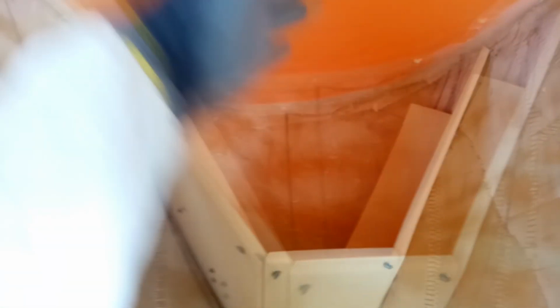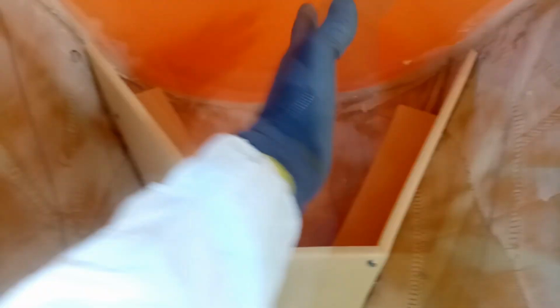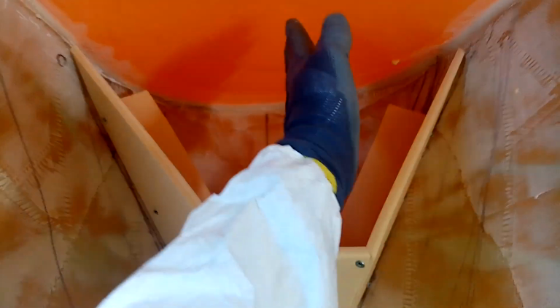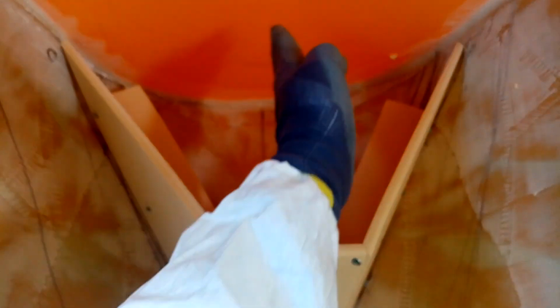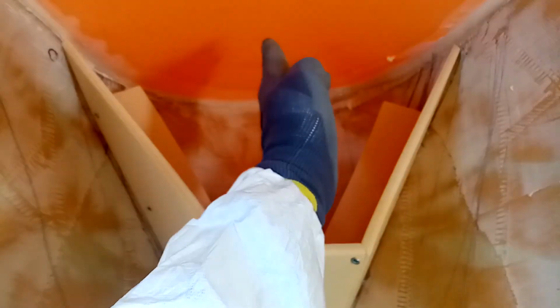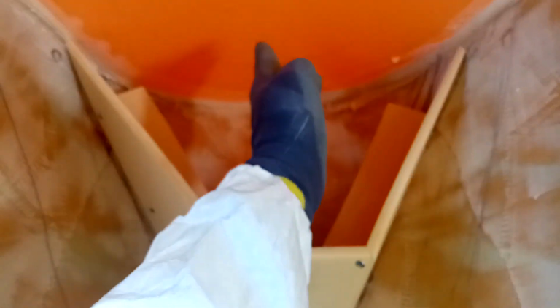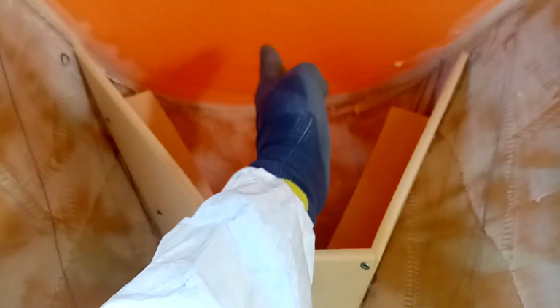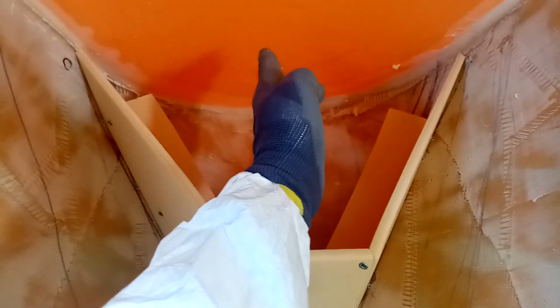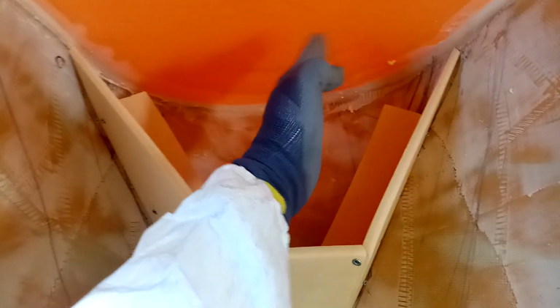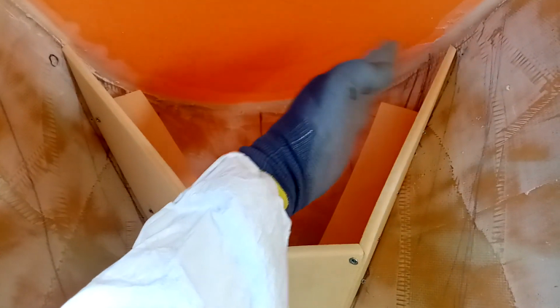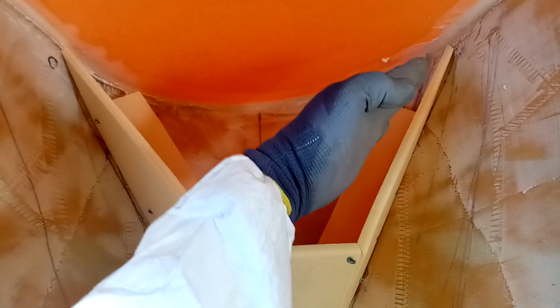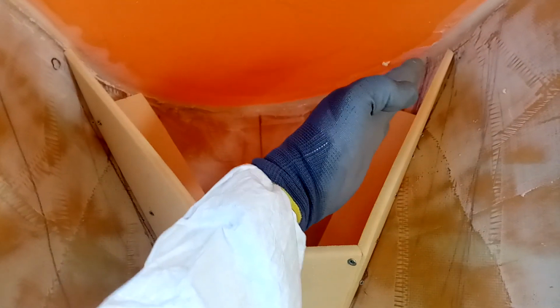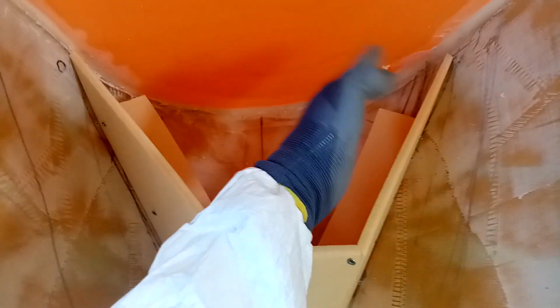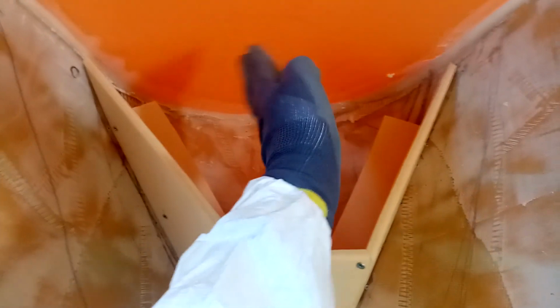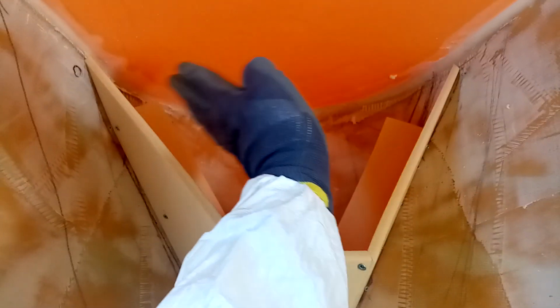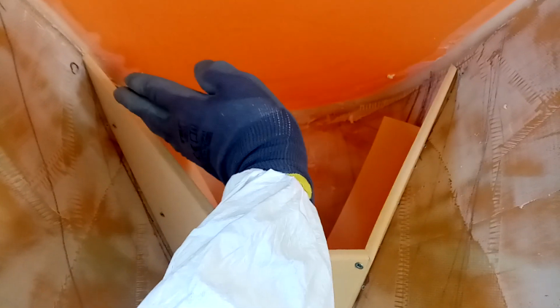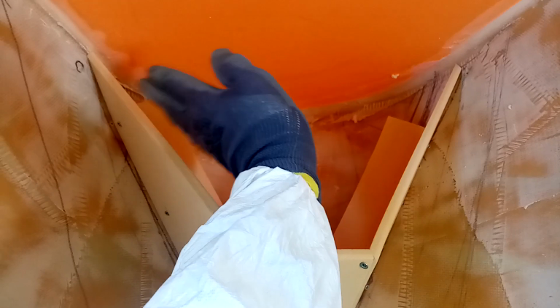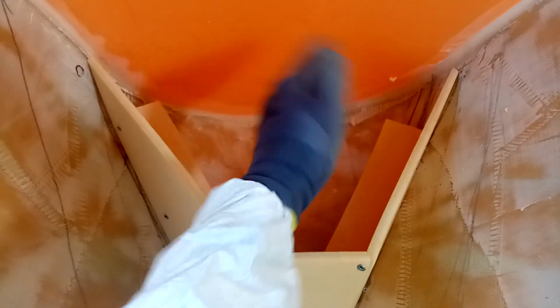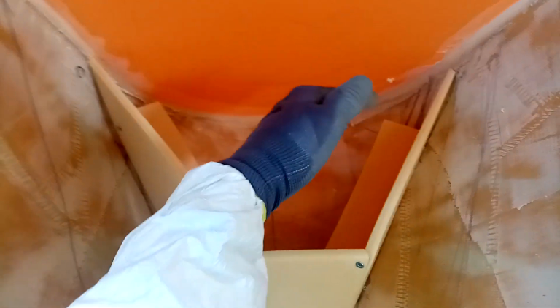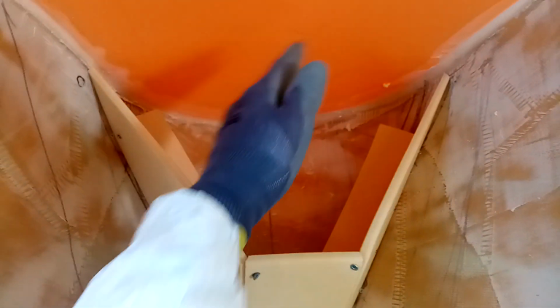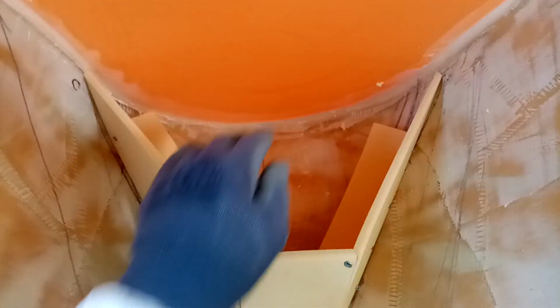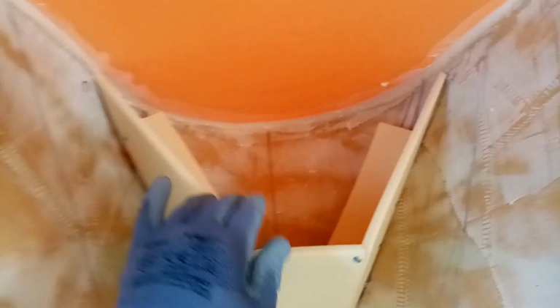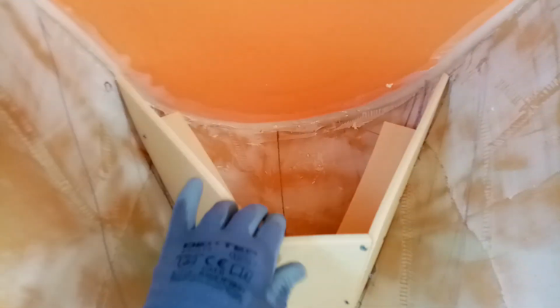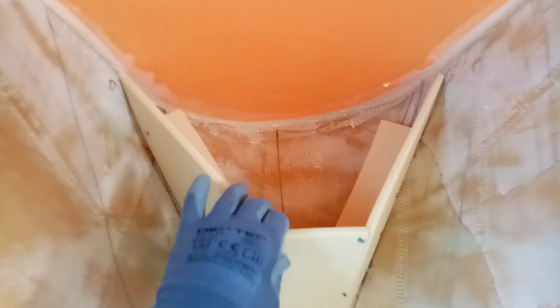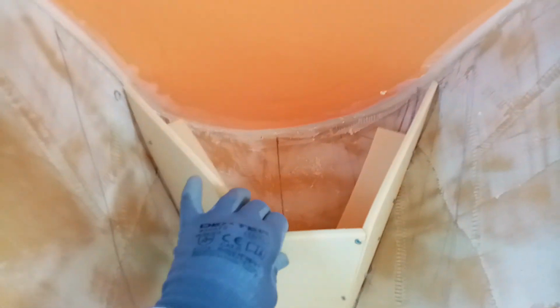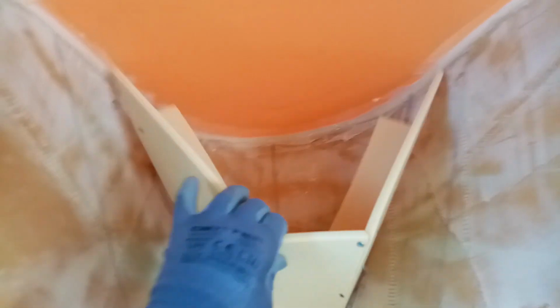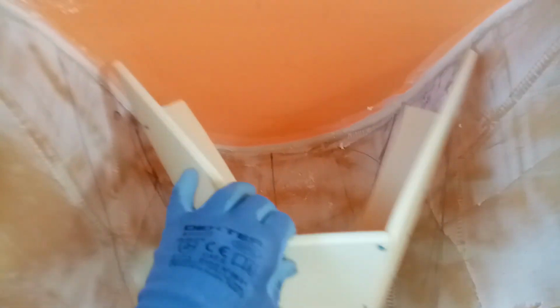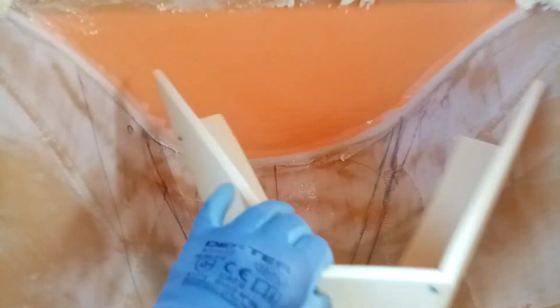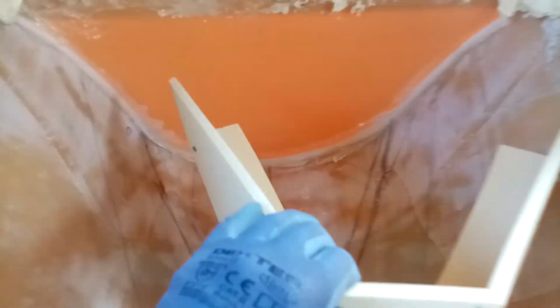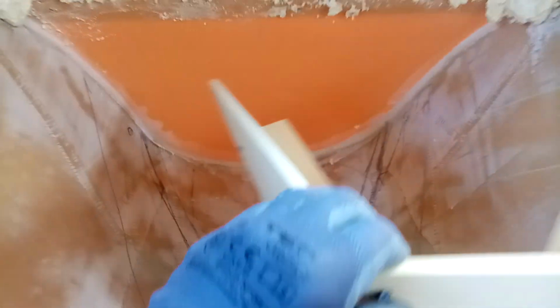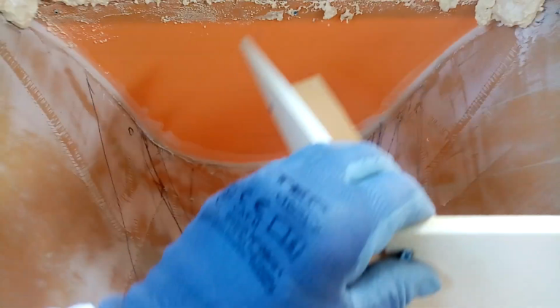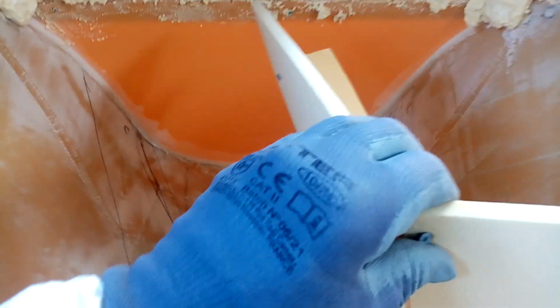The rudder in here can turn 35 degrees to port and starboard, which is much better than the previous rudder that could only do 20.